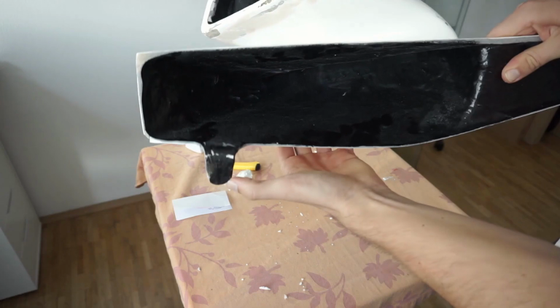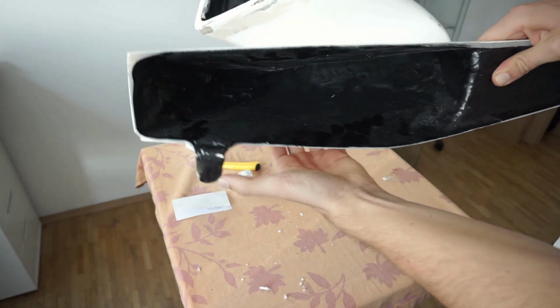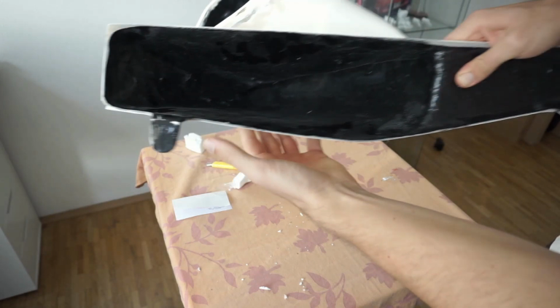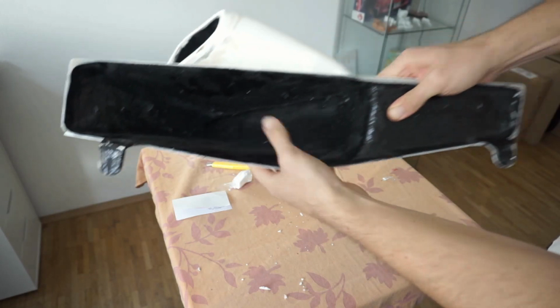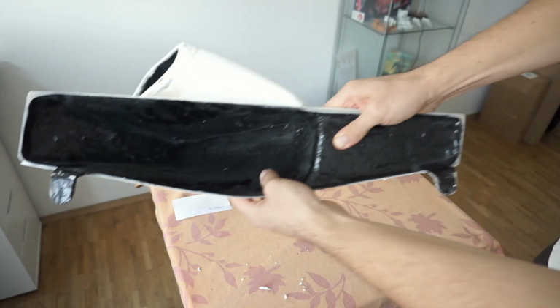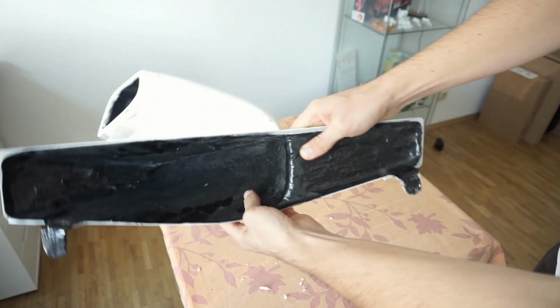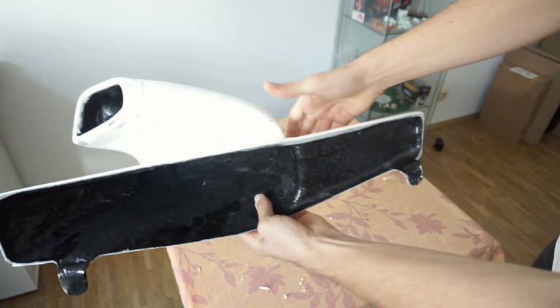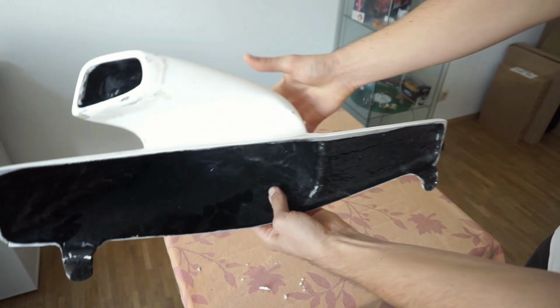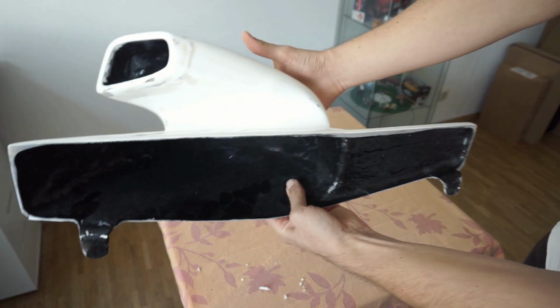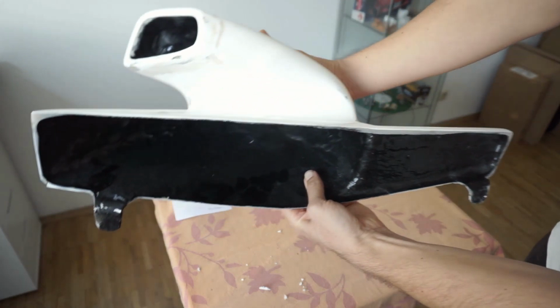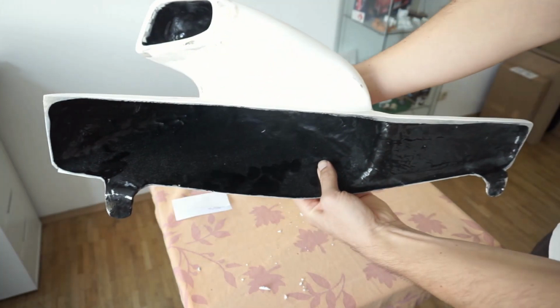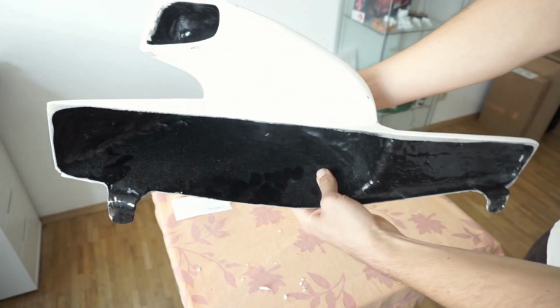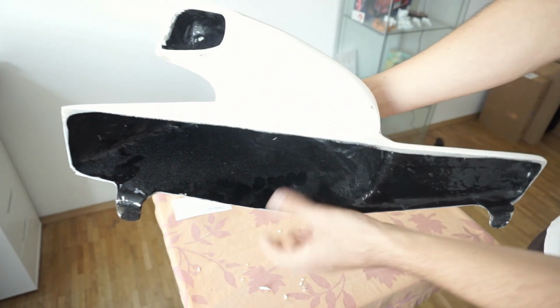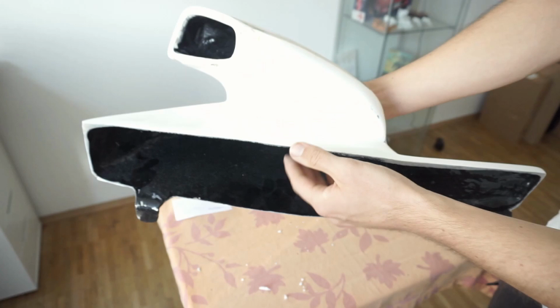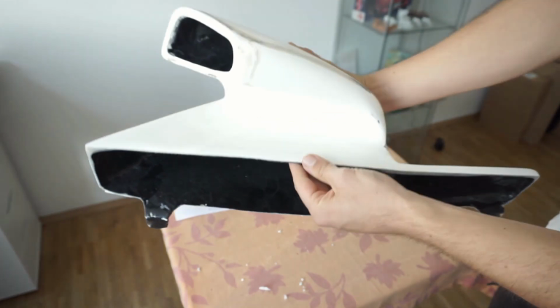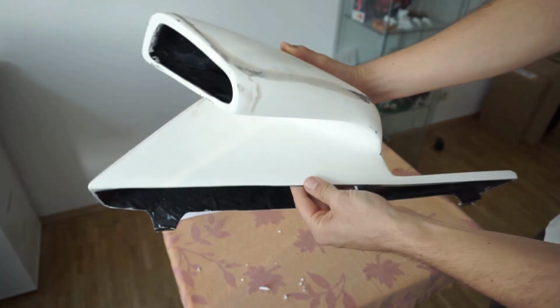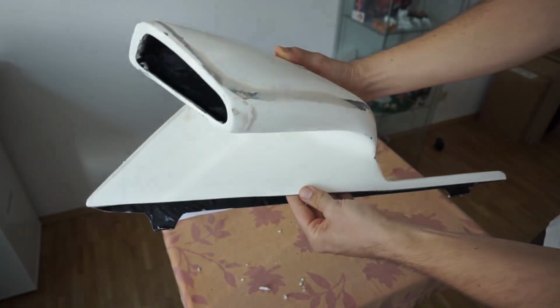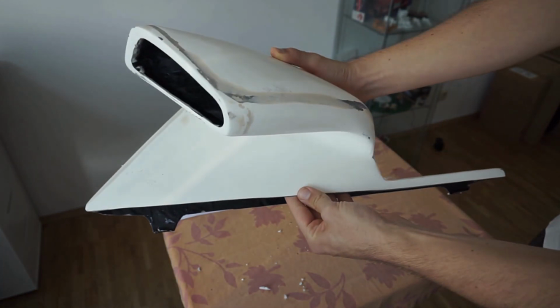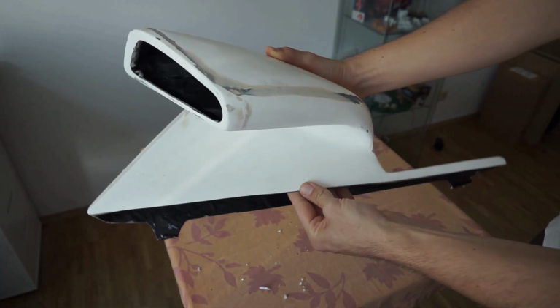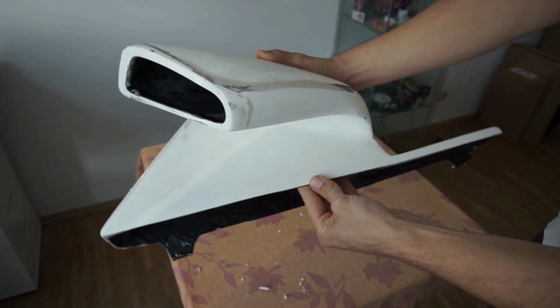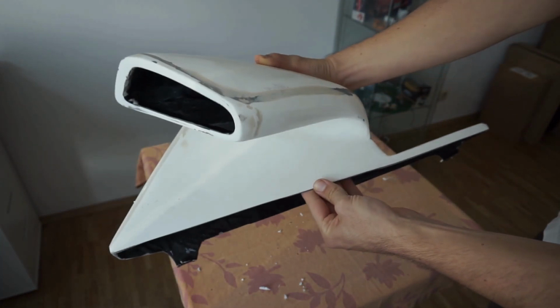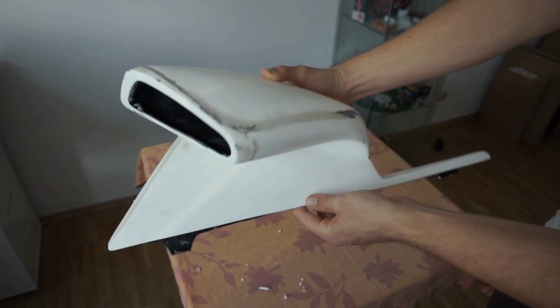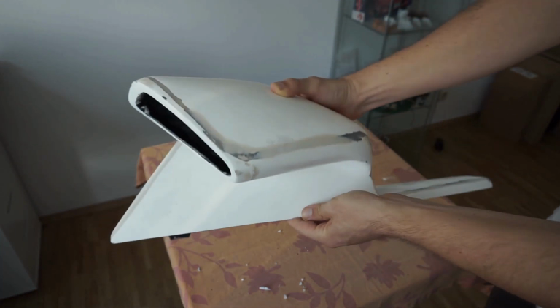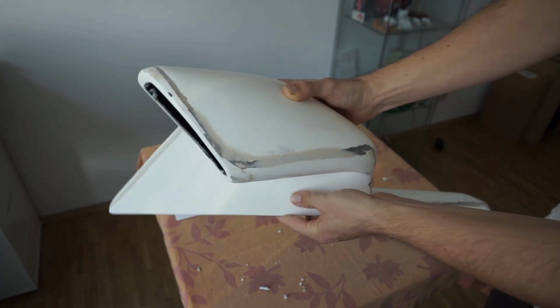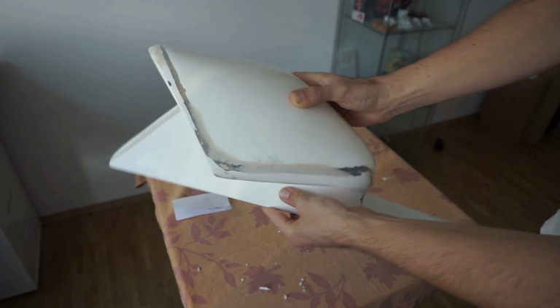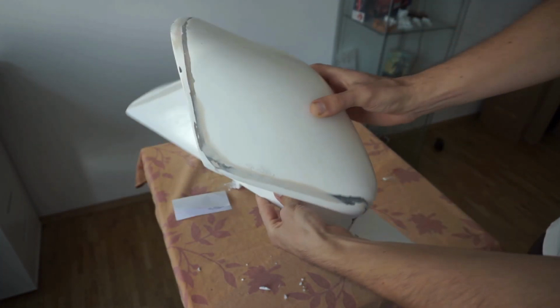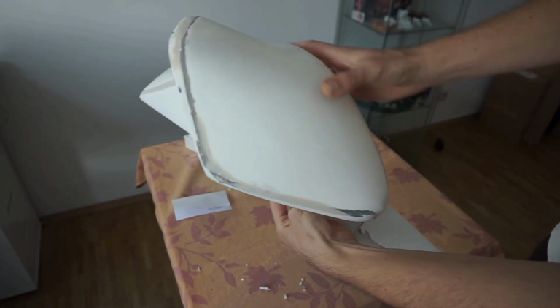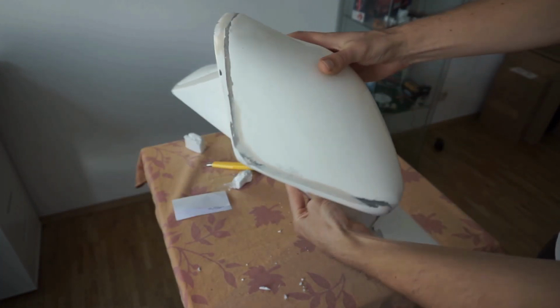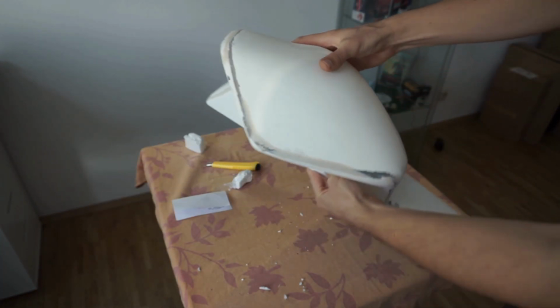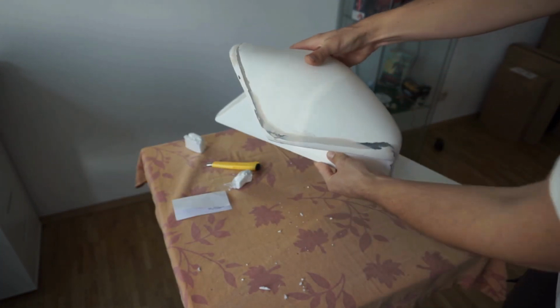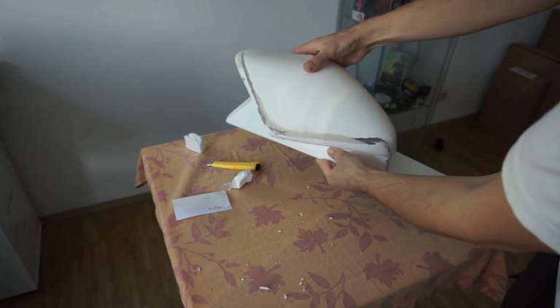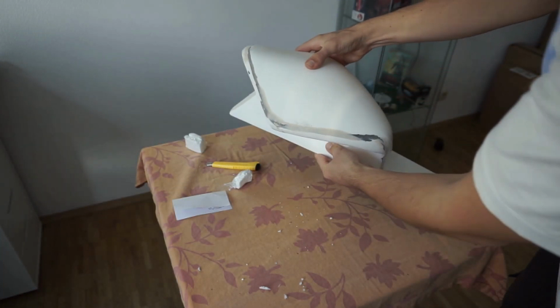At first I bought this TOMS replica intake but I was not really happy with that because there is no connection to the throttle body.